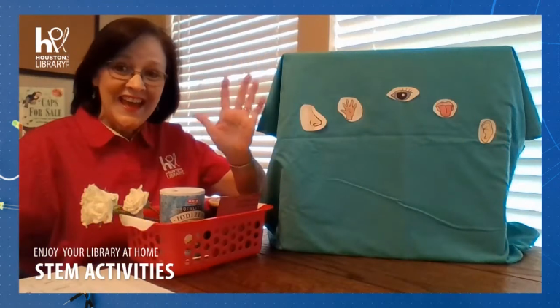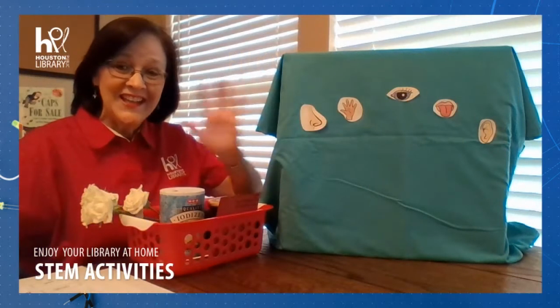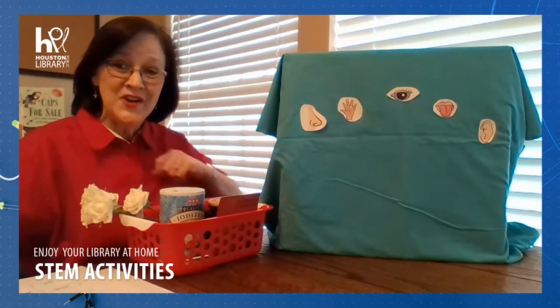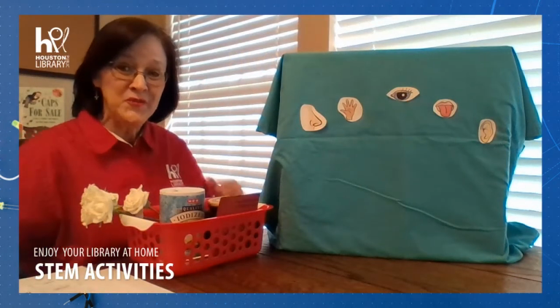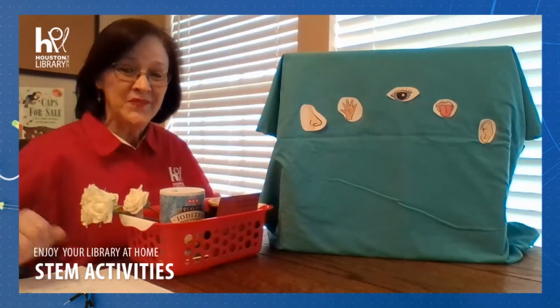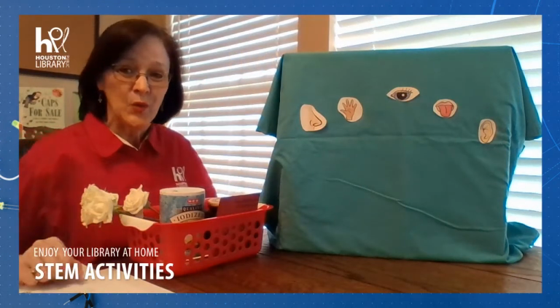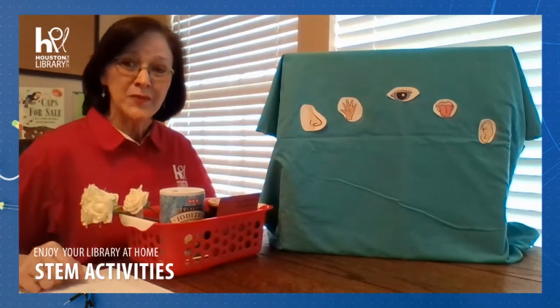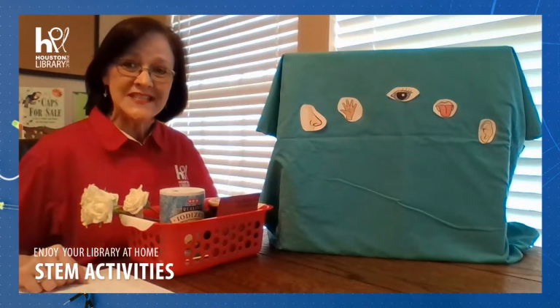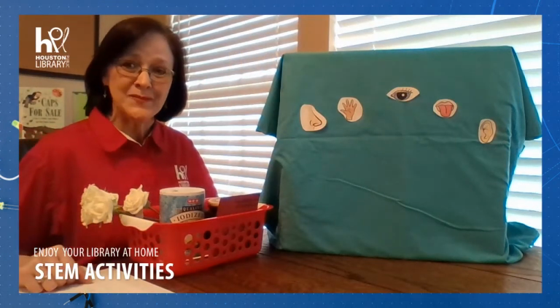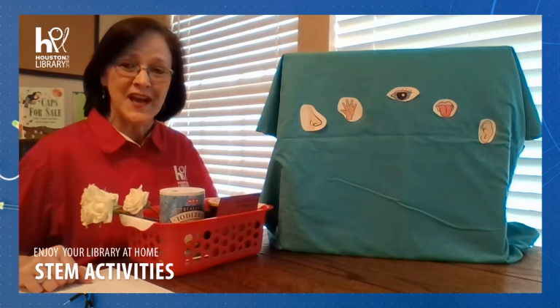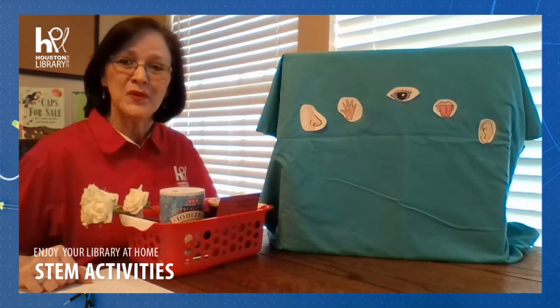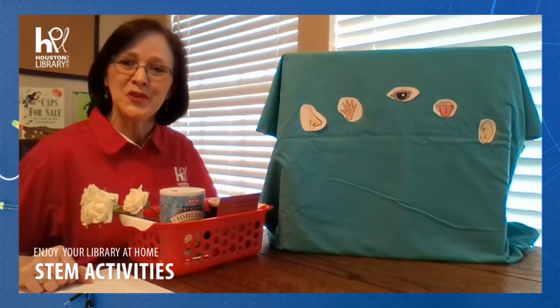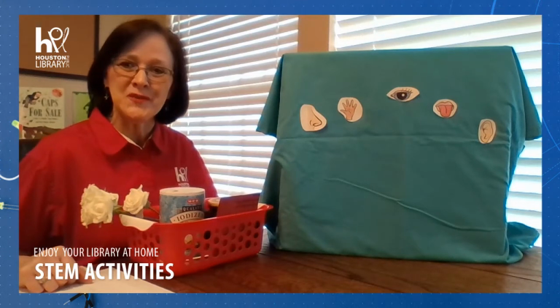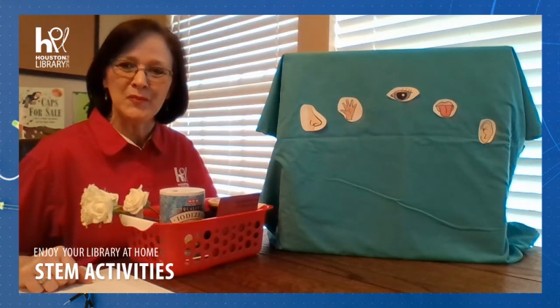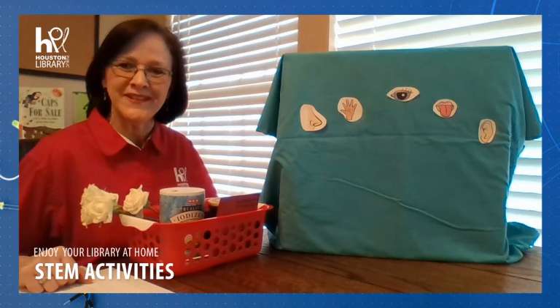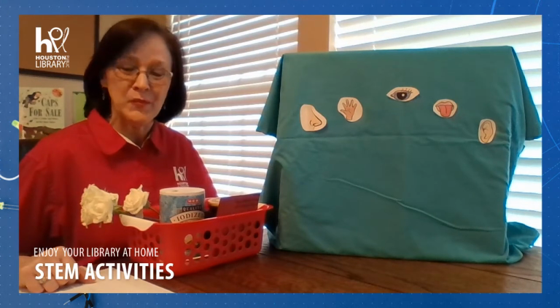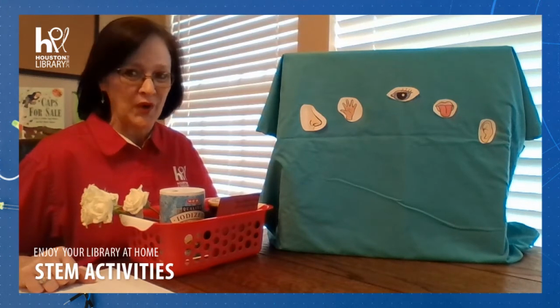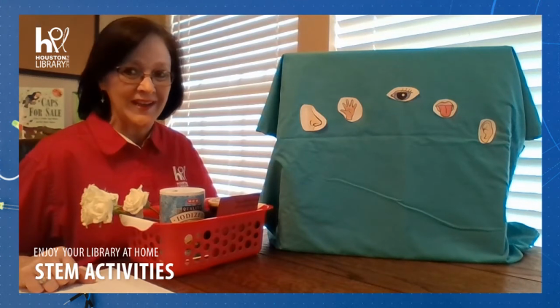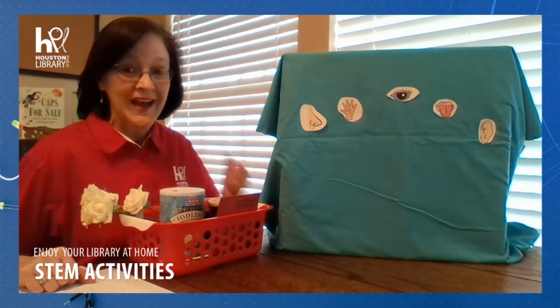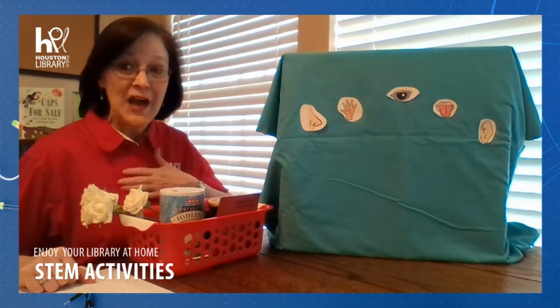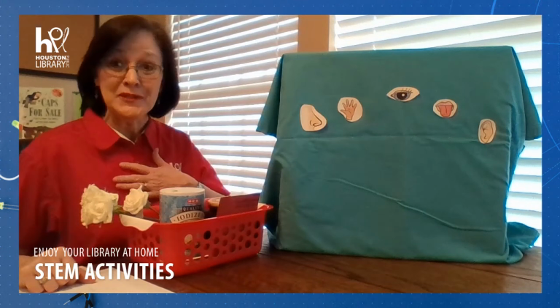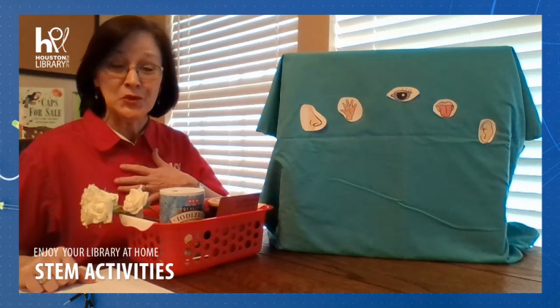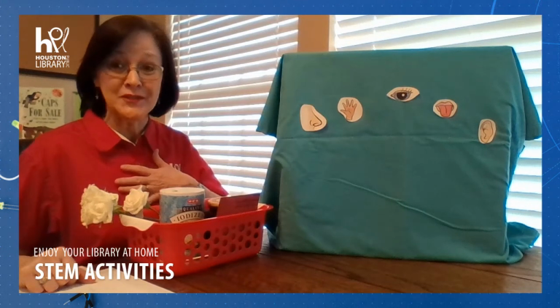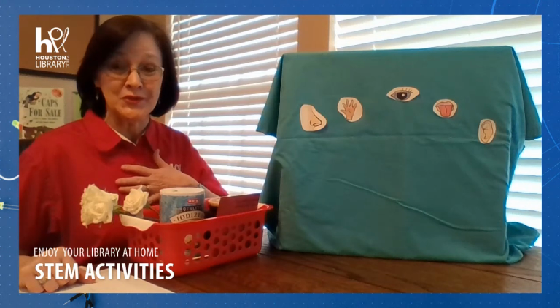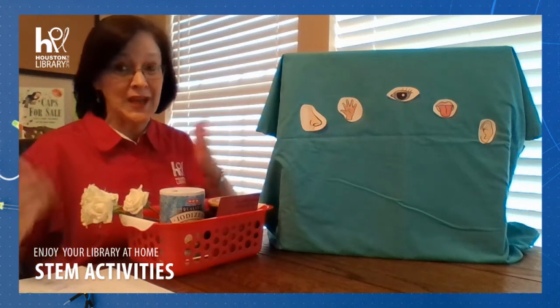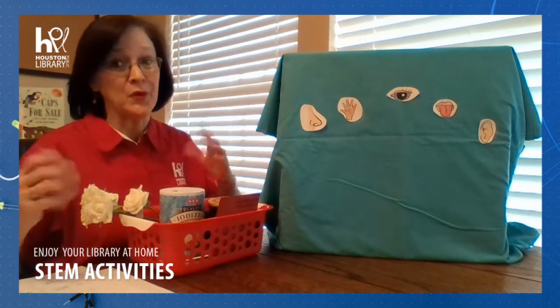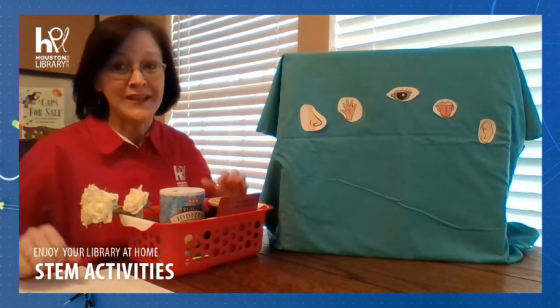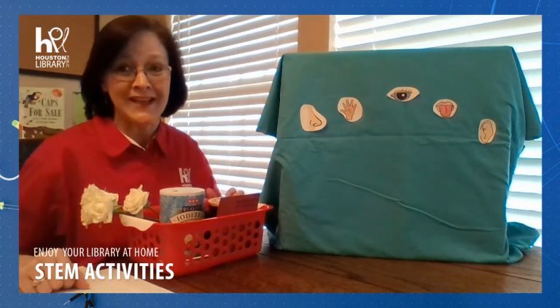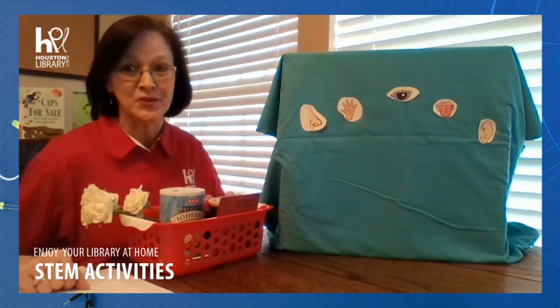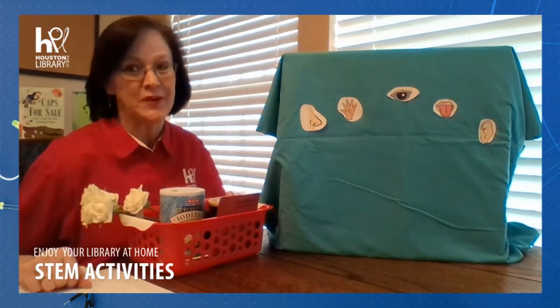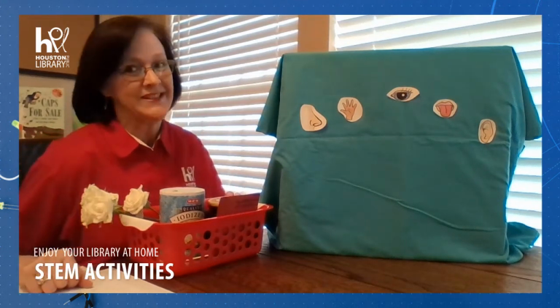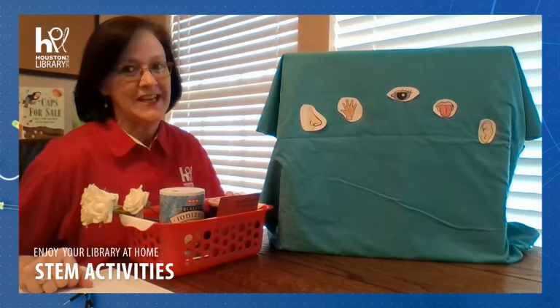Hello! Welcome to STEM Time with the Houston Public Library. I'm Ms. Crystal, and we're really glad you're joining us today.